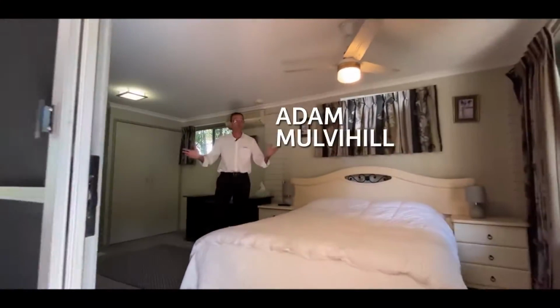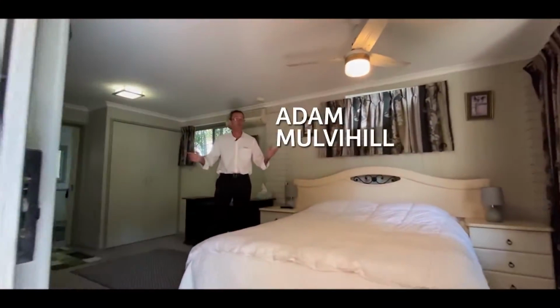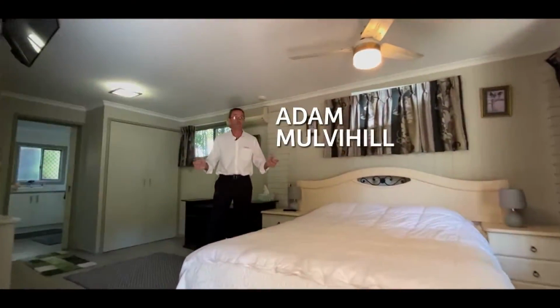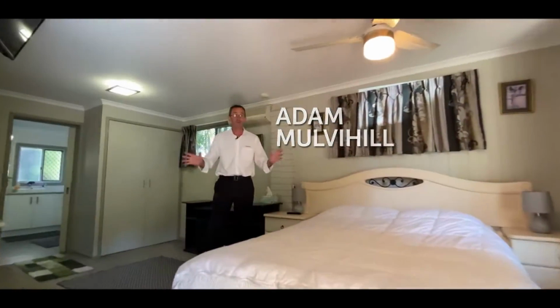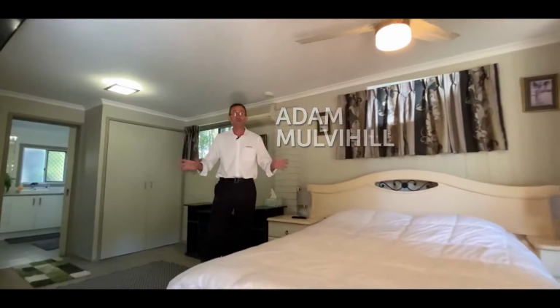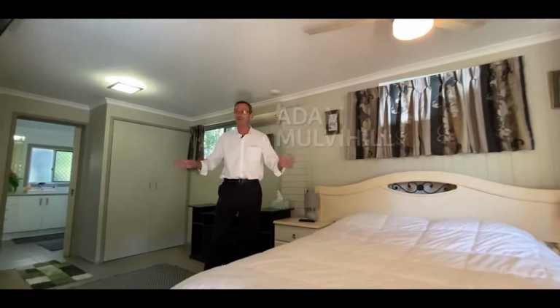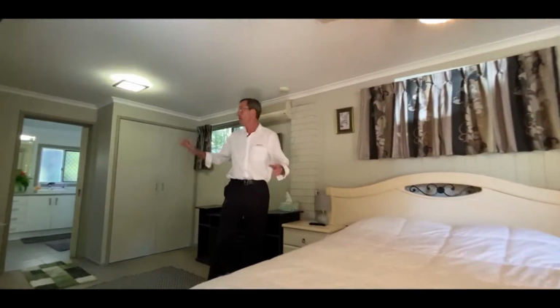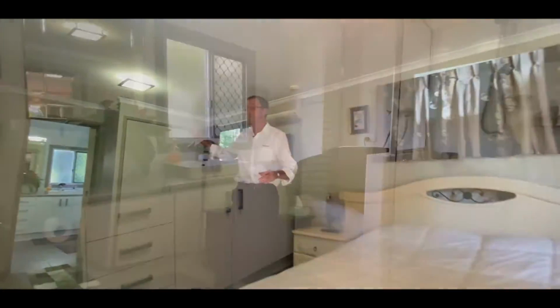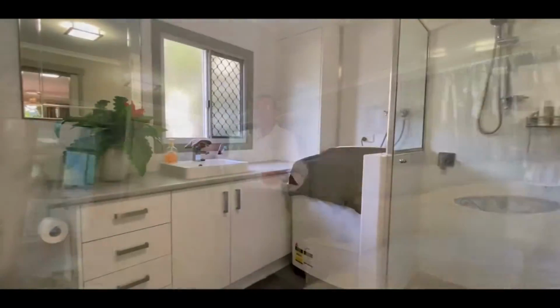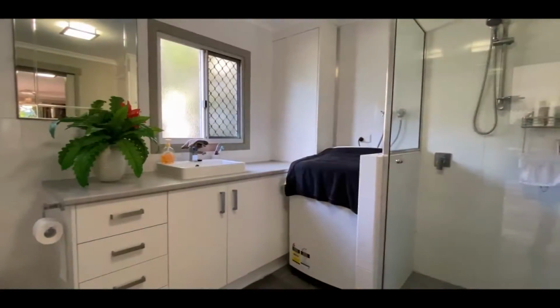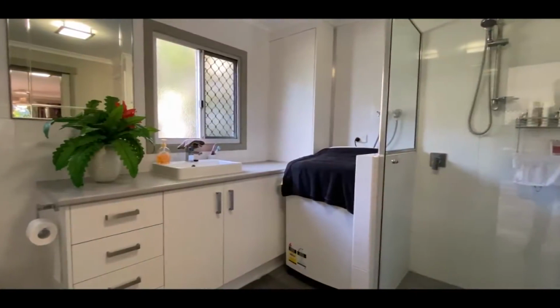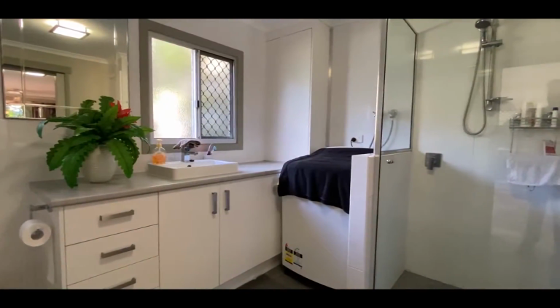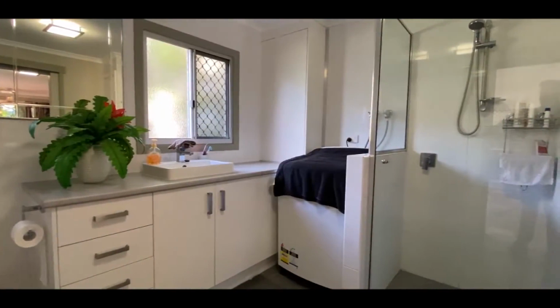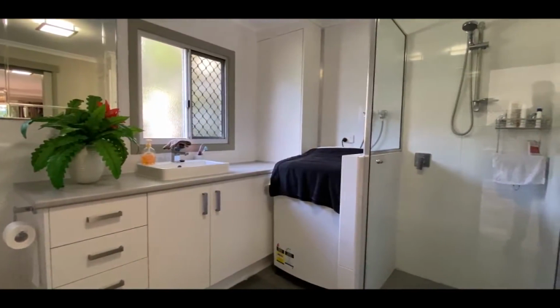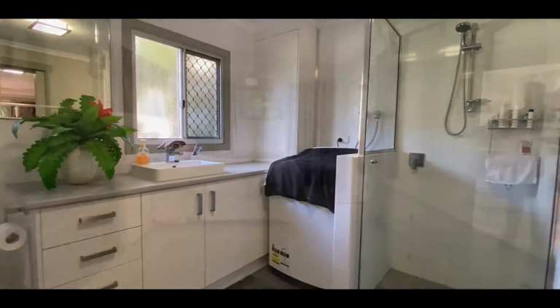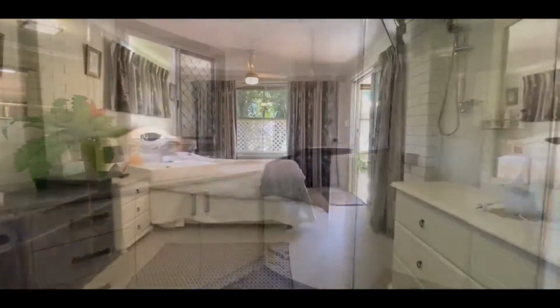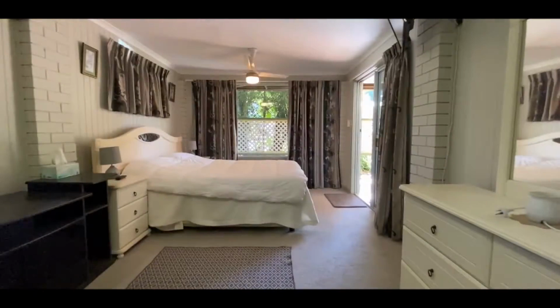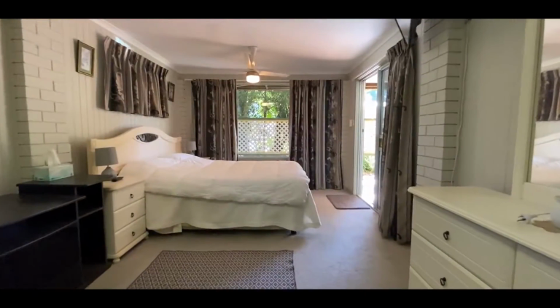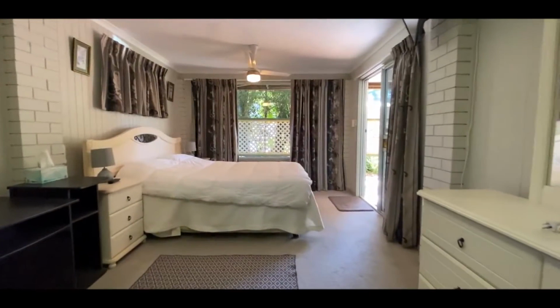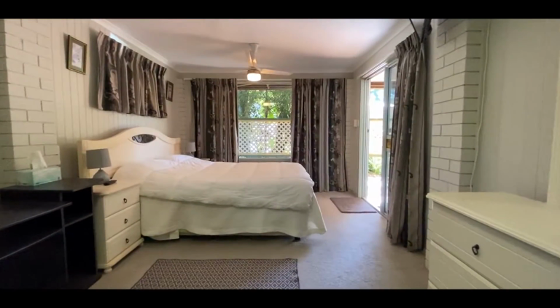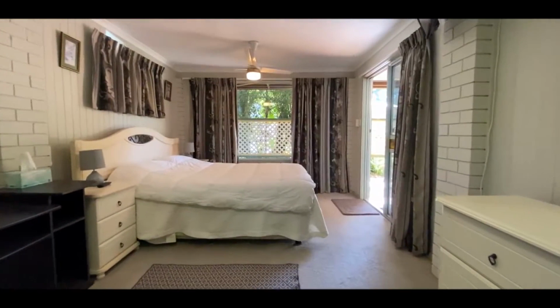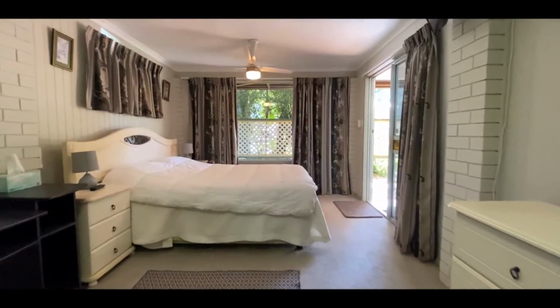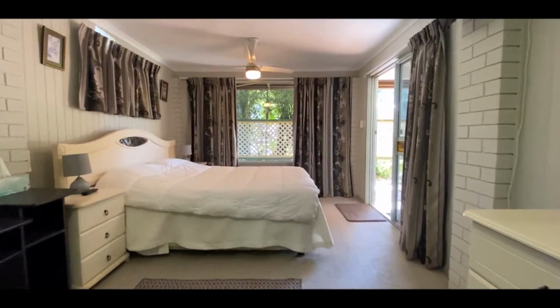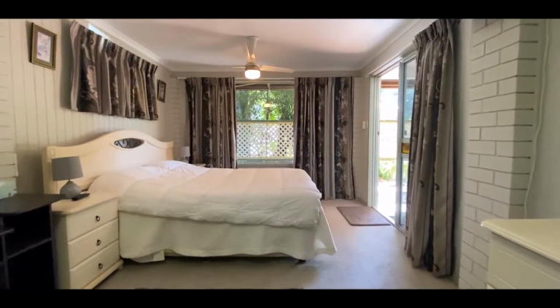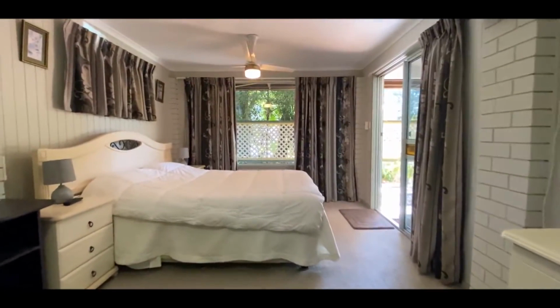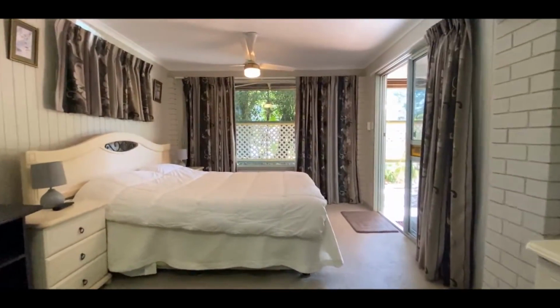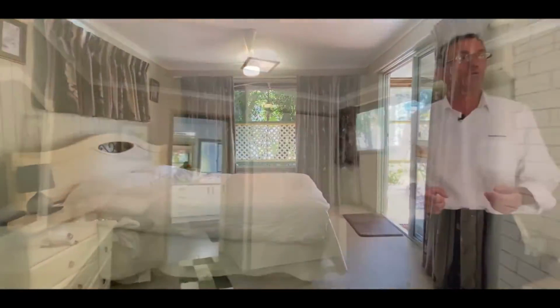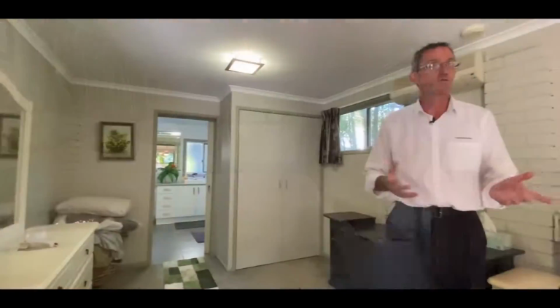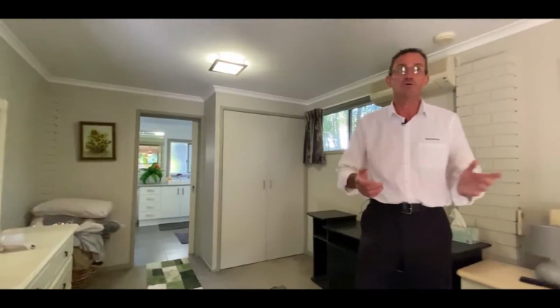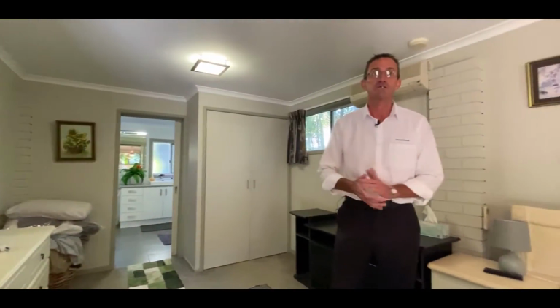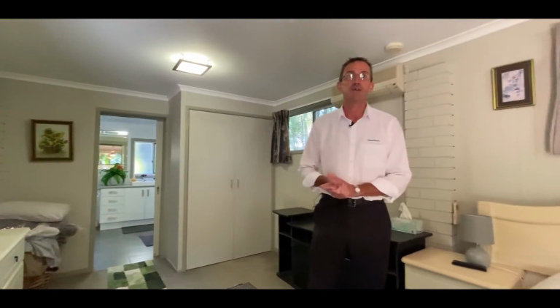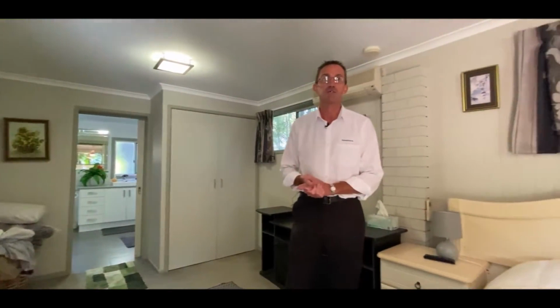Downstairs we have this large ensuite bedroom which is perfect as a teenager's retreat, for the in-laws, or just for guests.